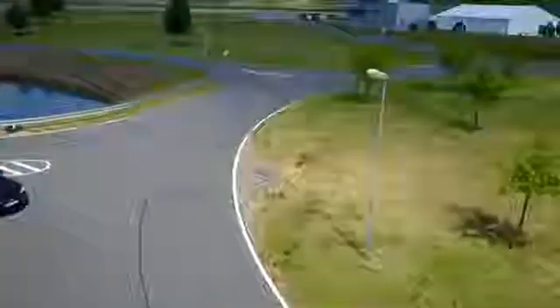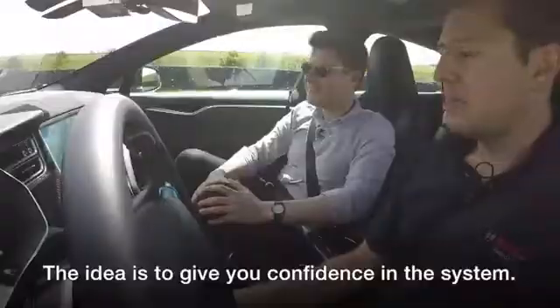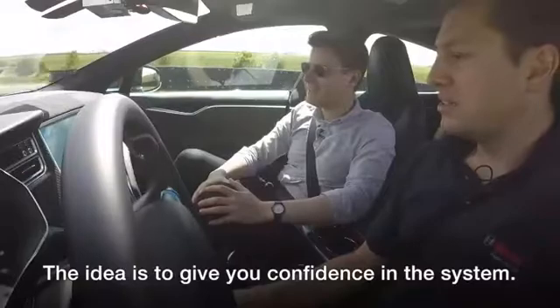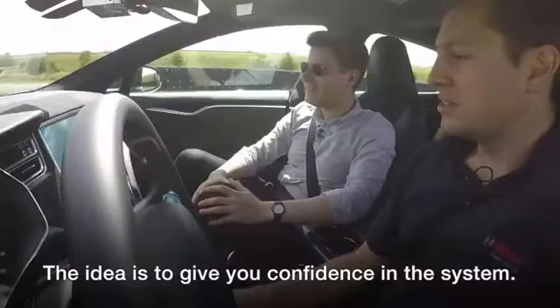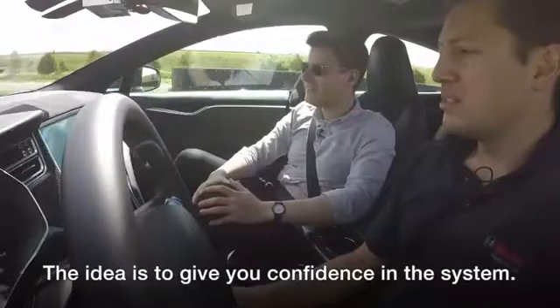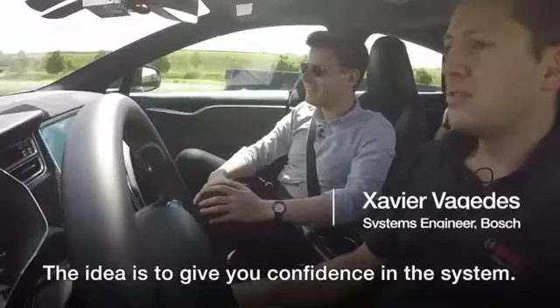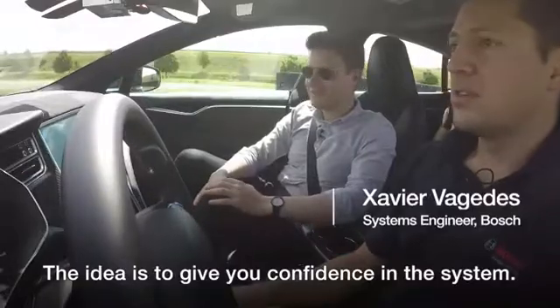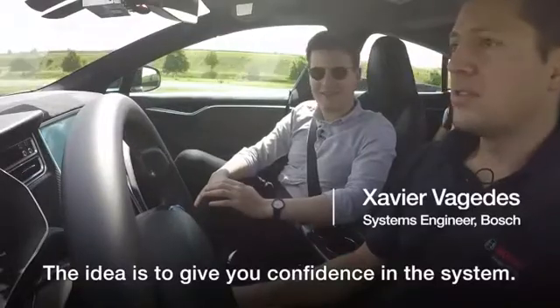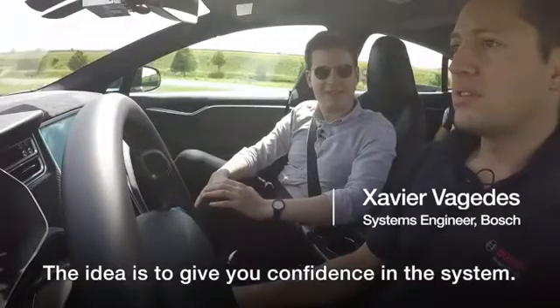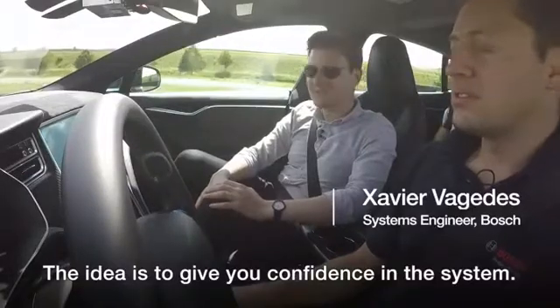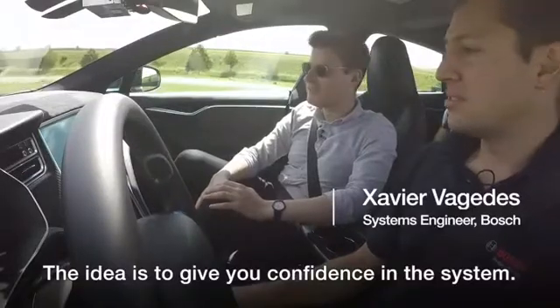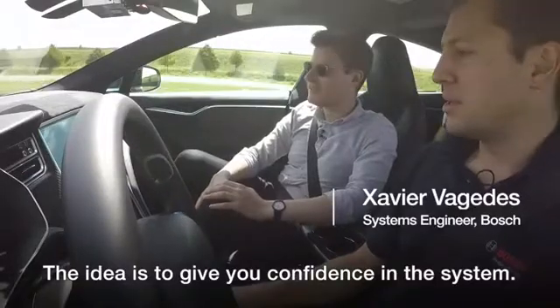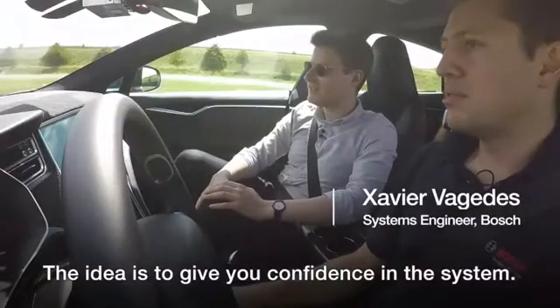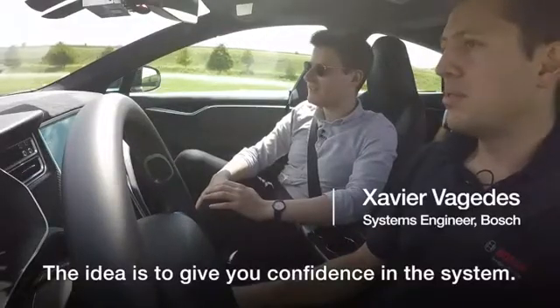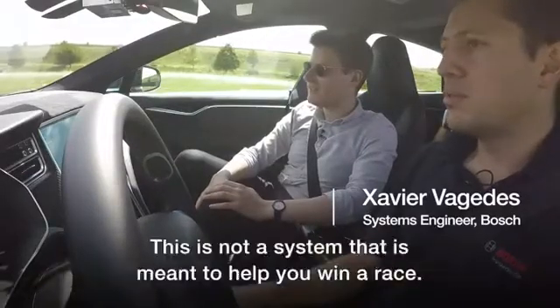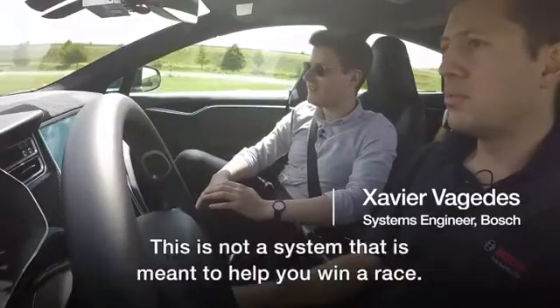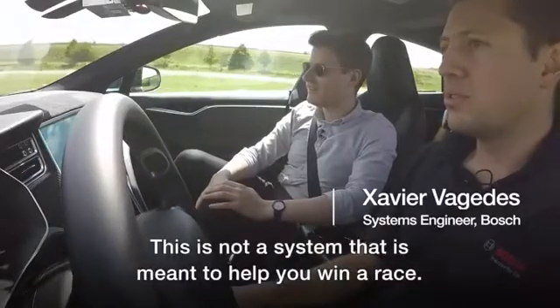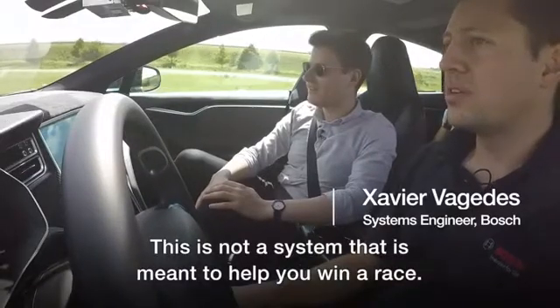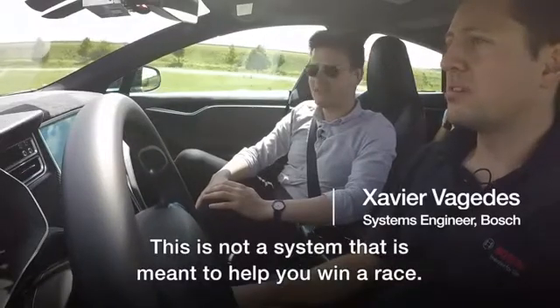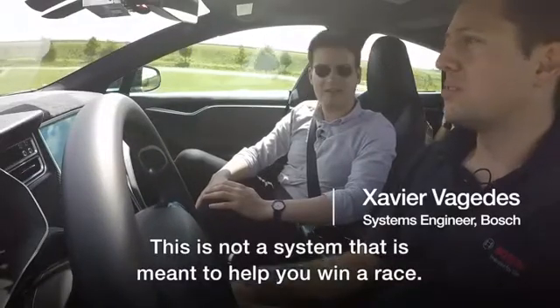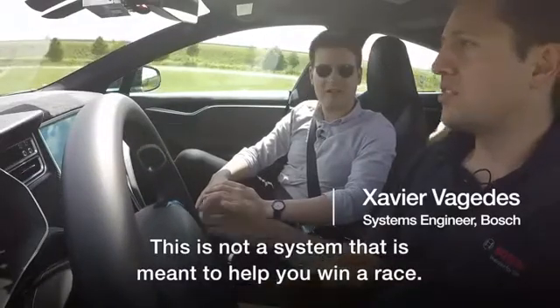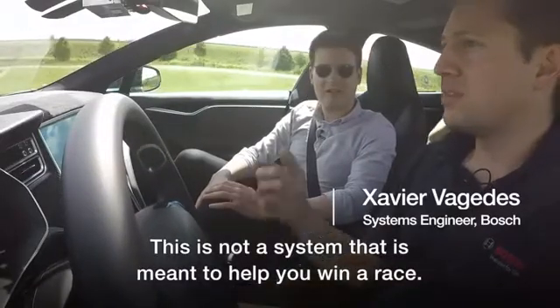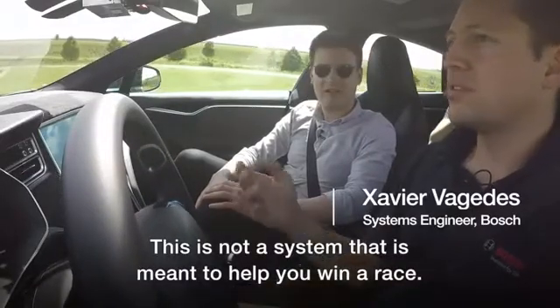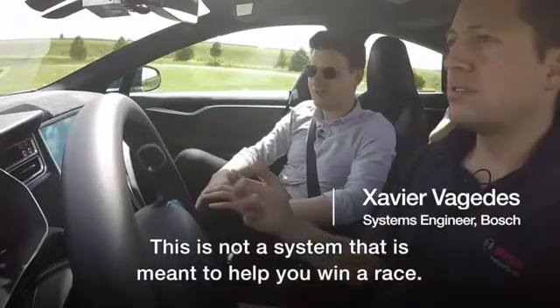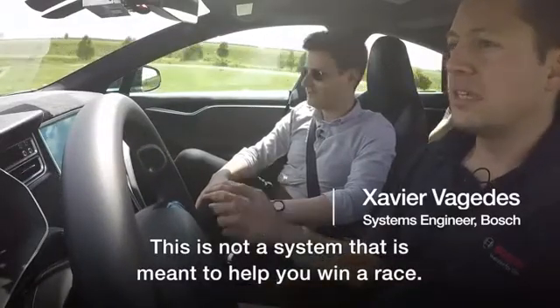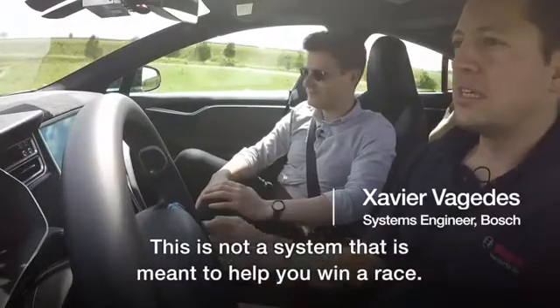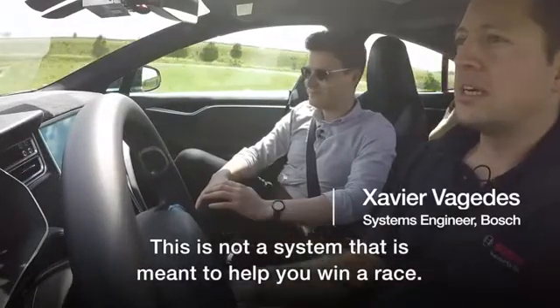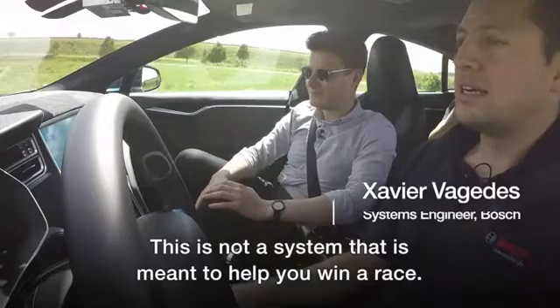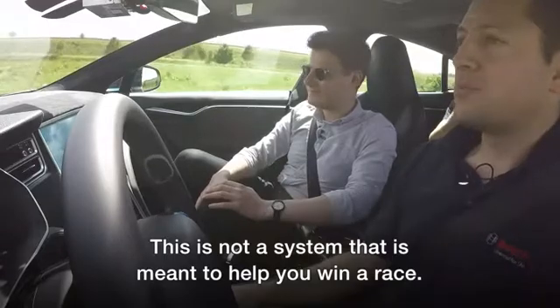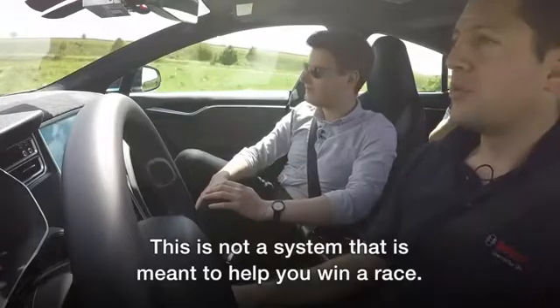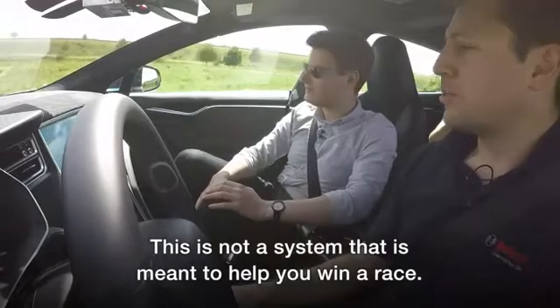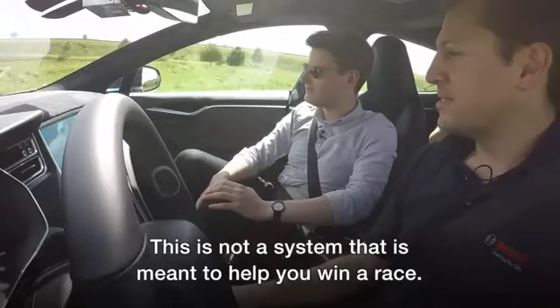The idea is to give you confidence in the system. This is not a system that's meant to help you win a race.